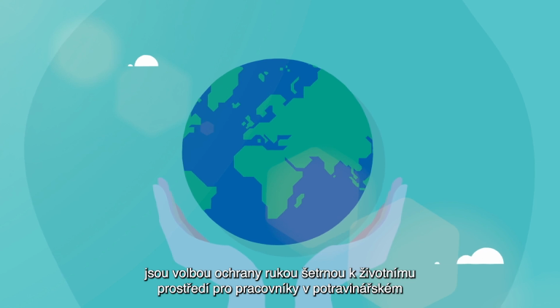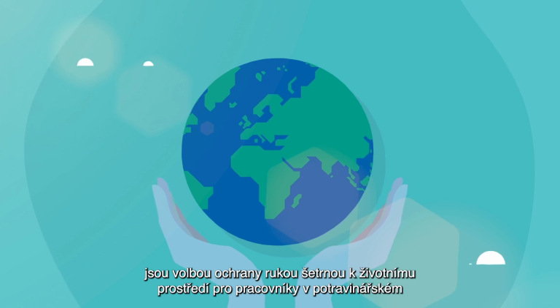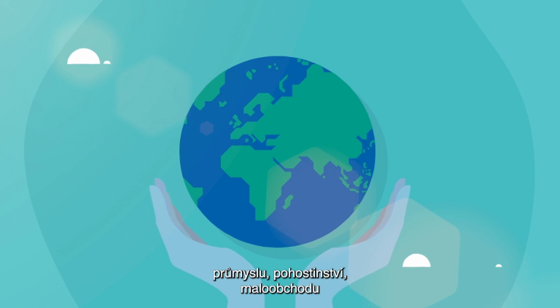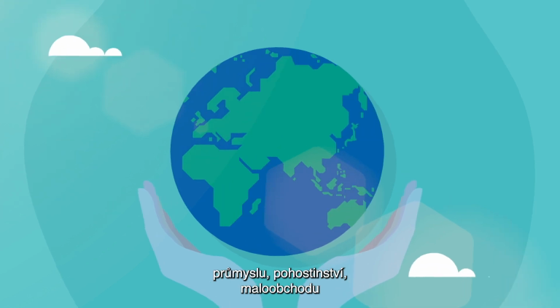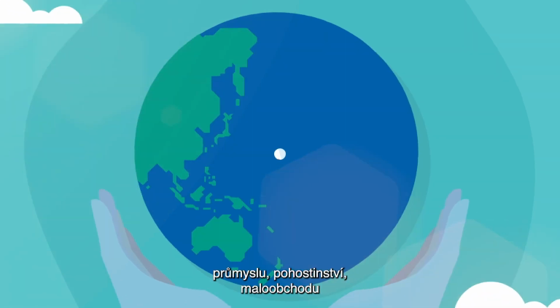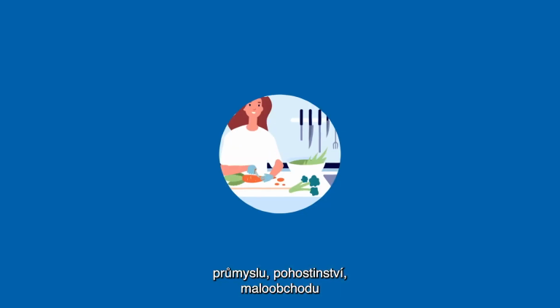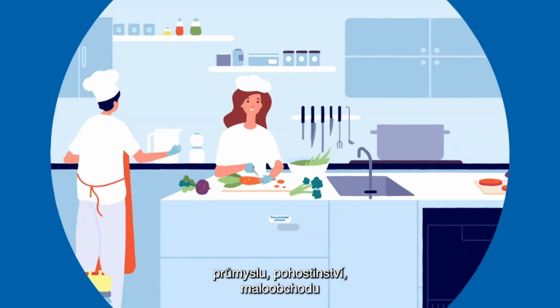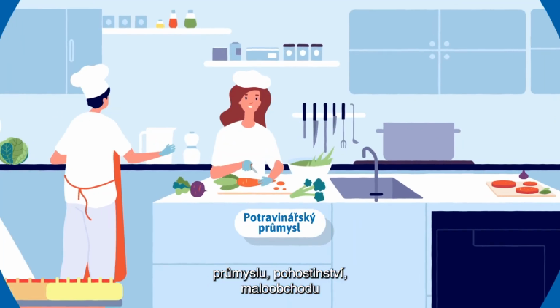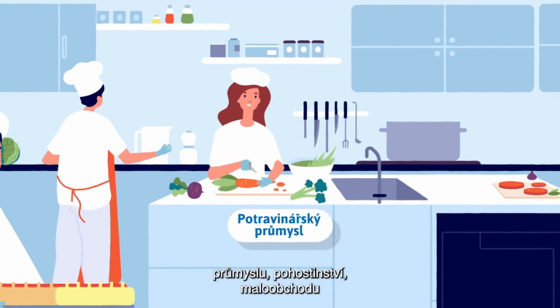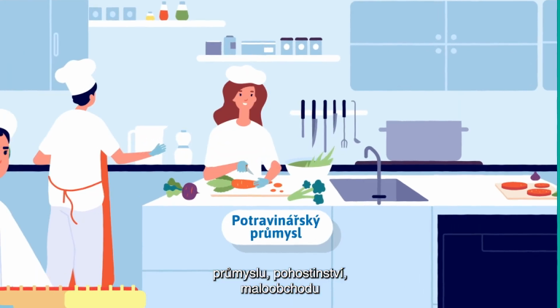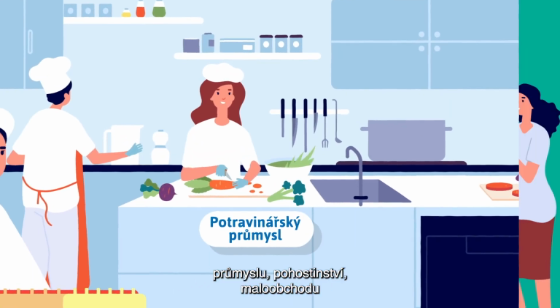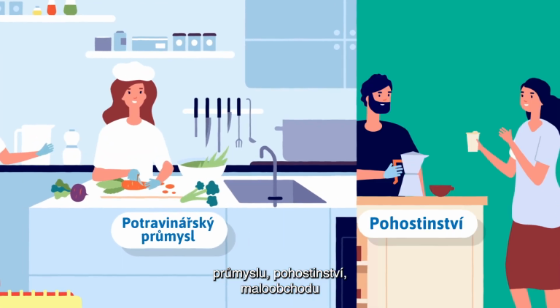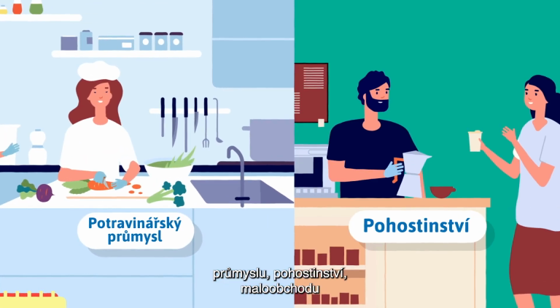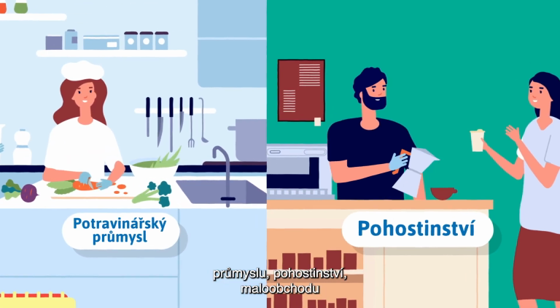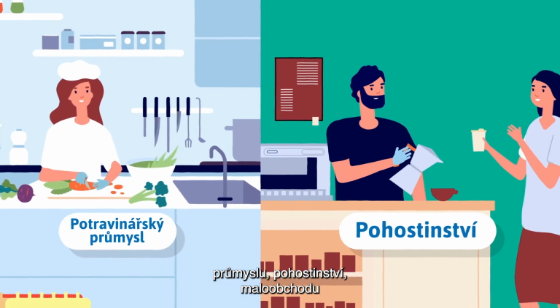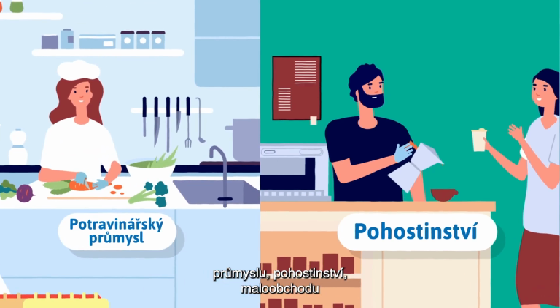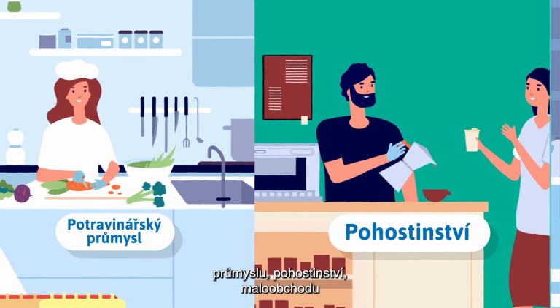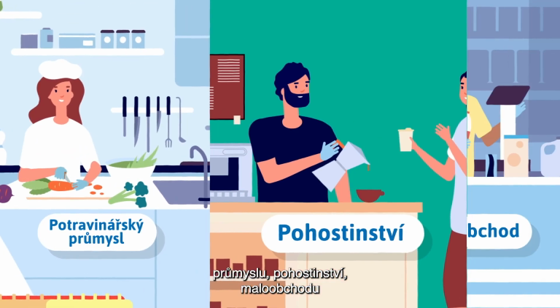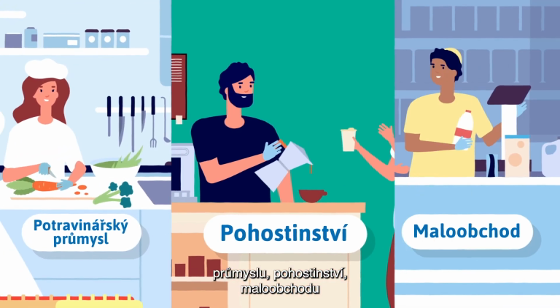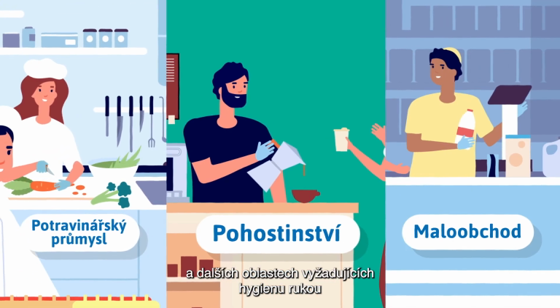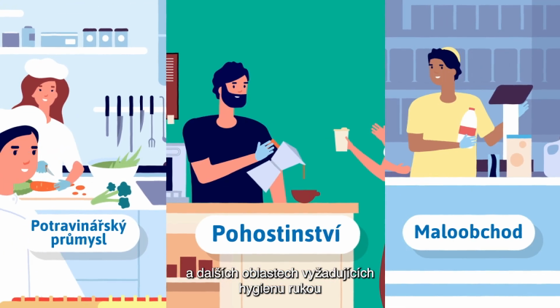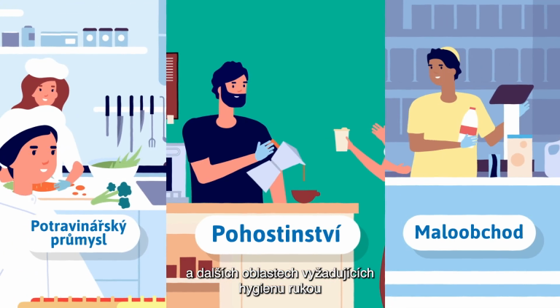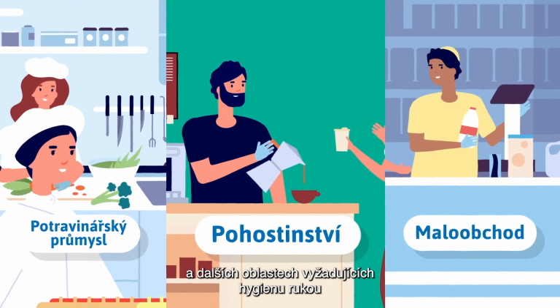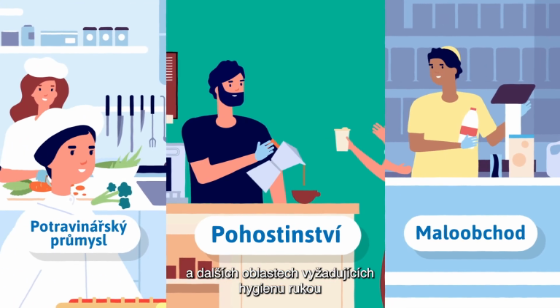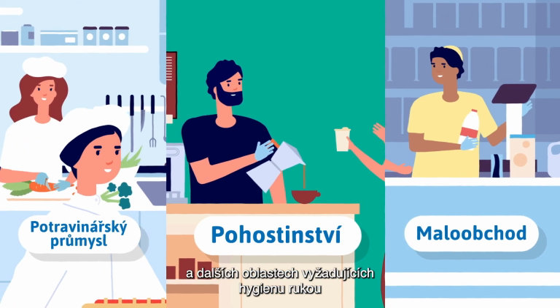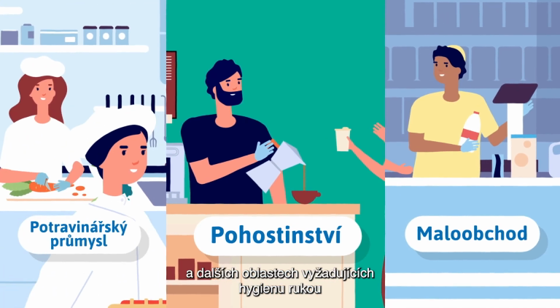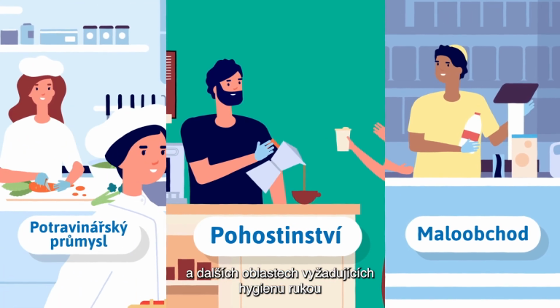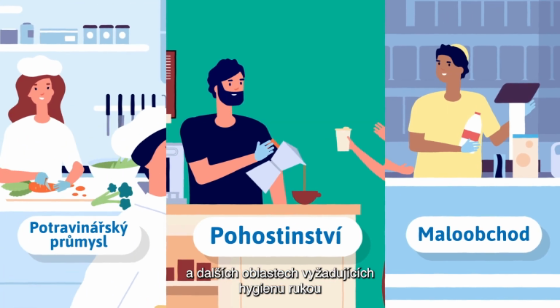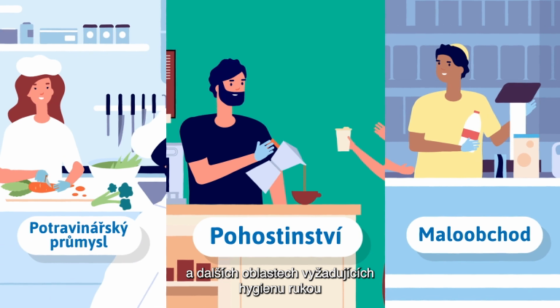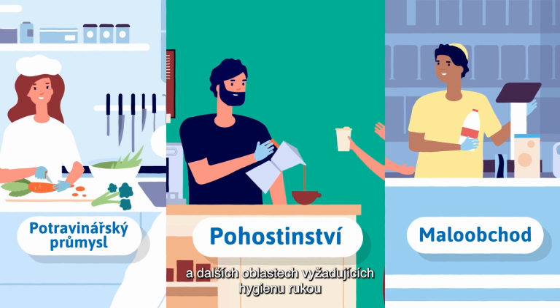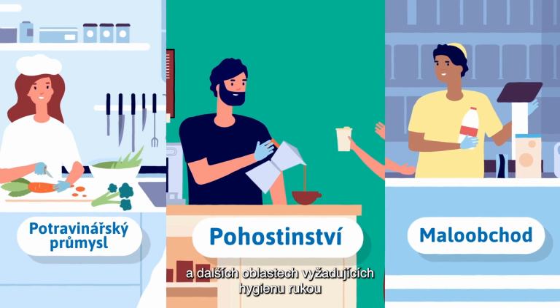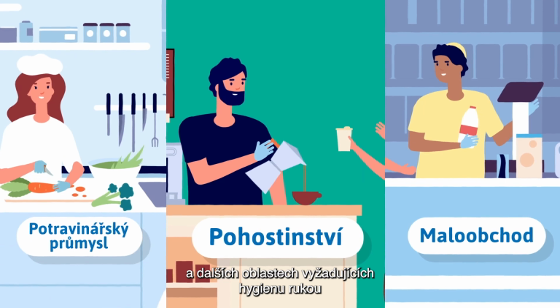For workers in food, hospitality, retail, and other areas requiring hand hygiene.